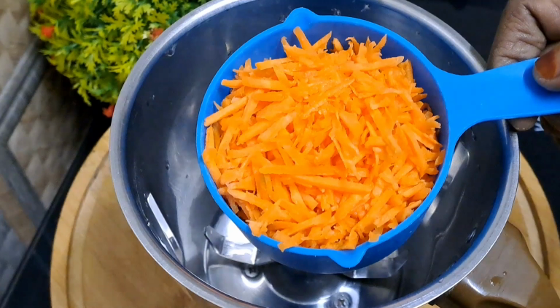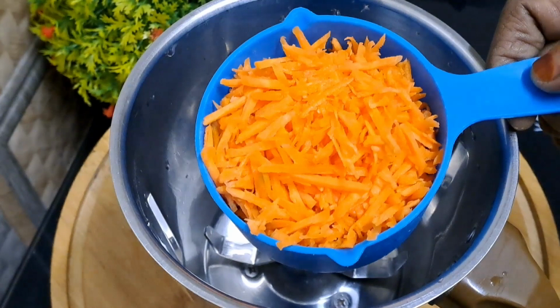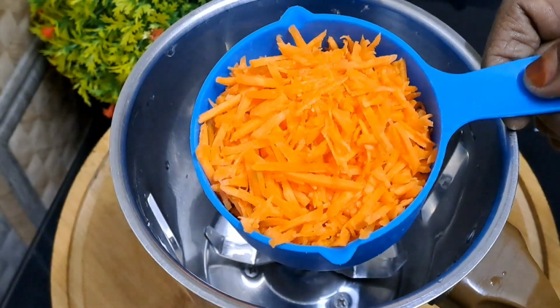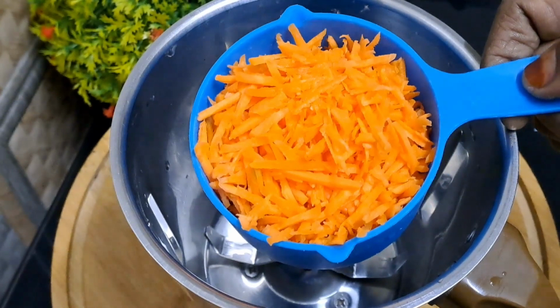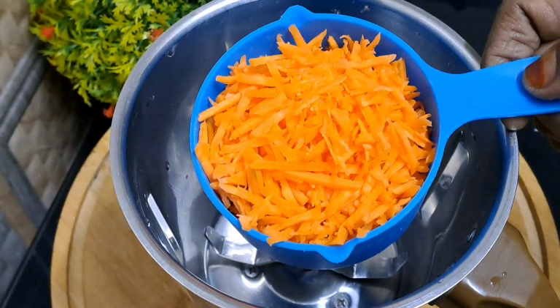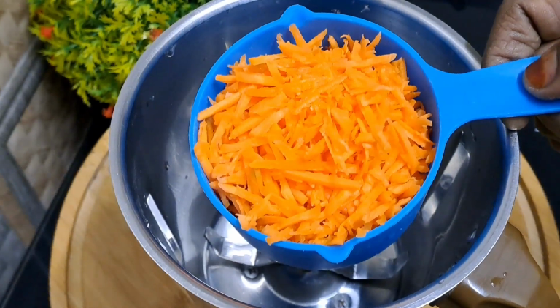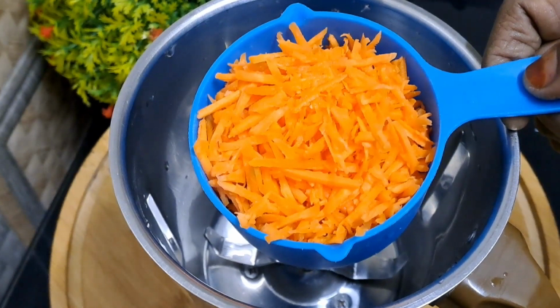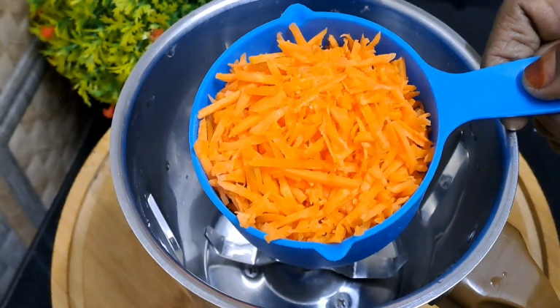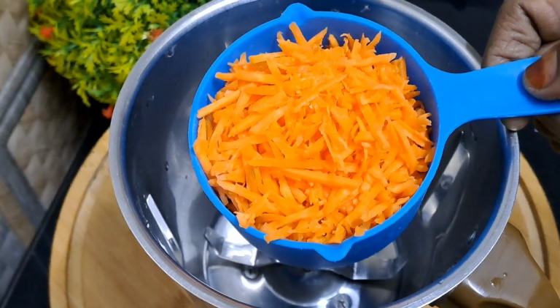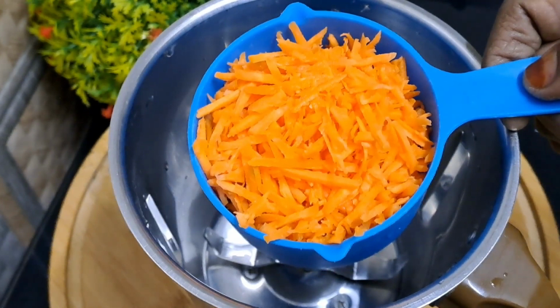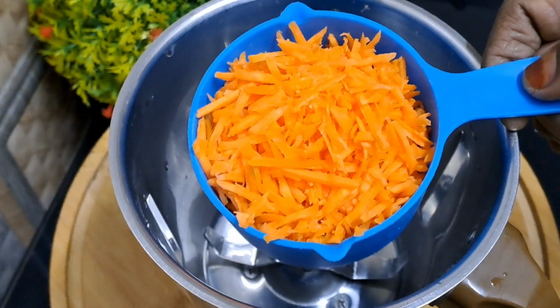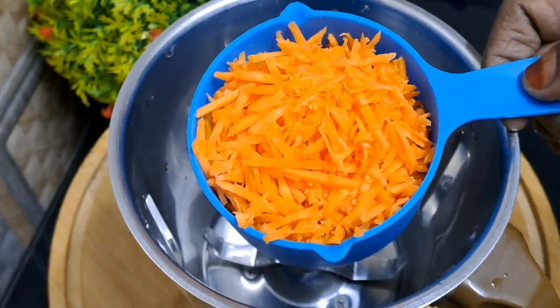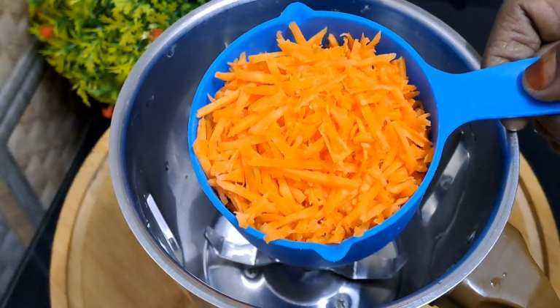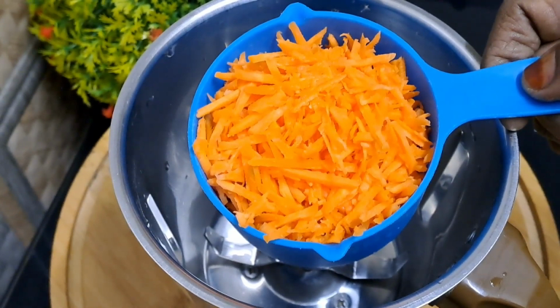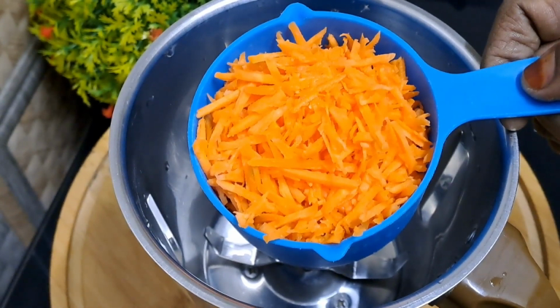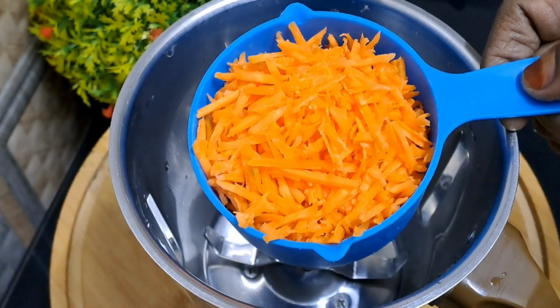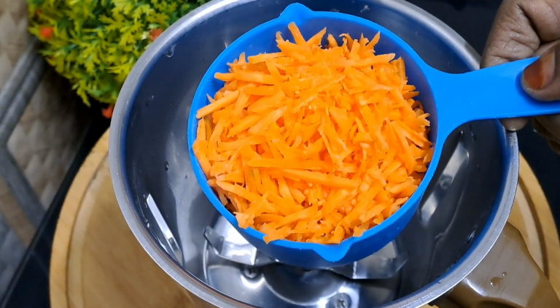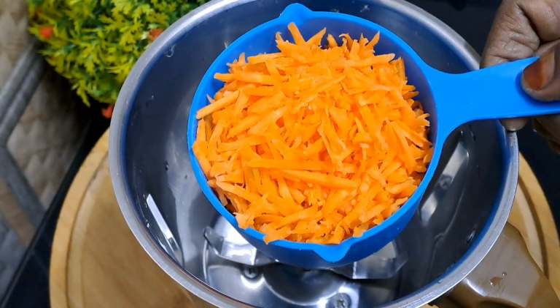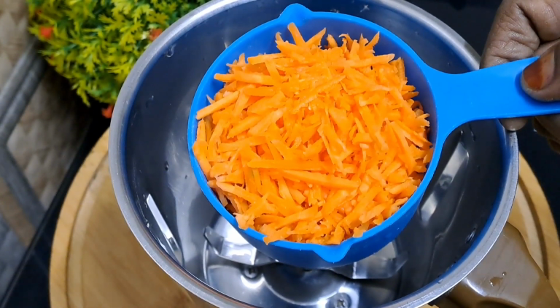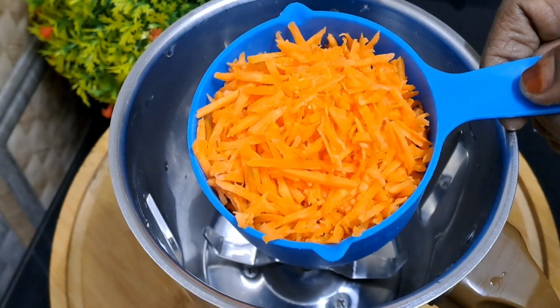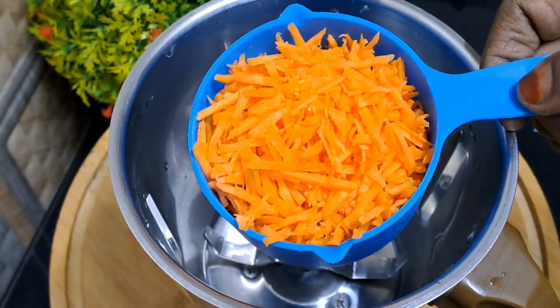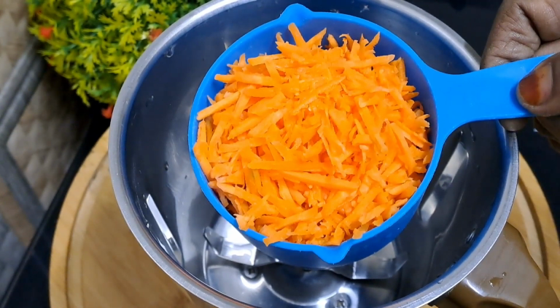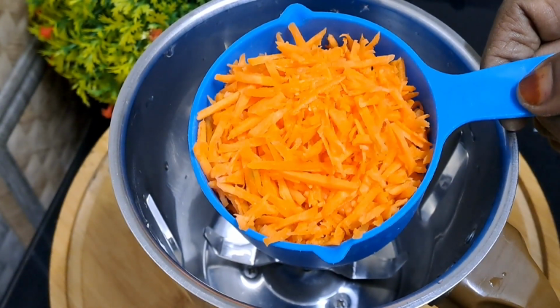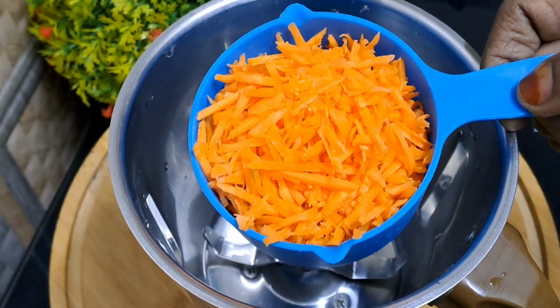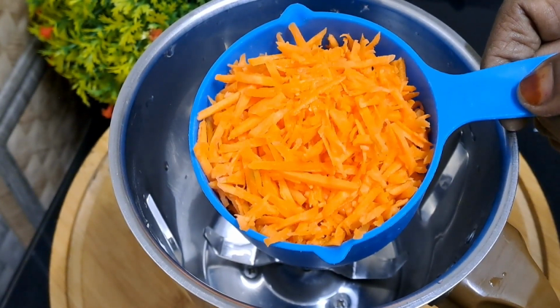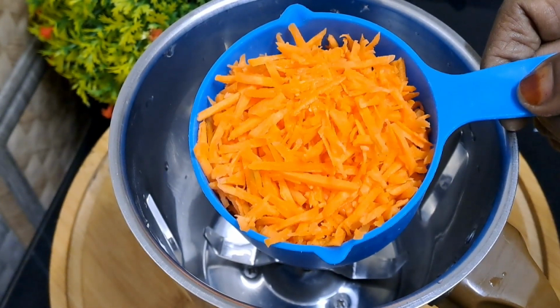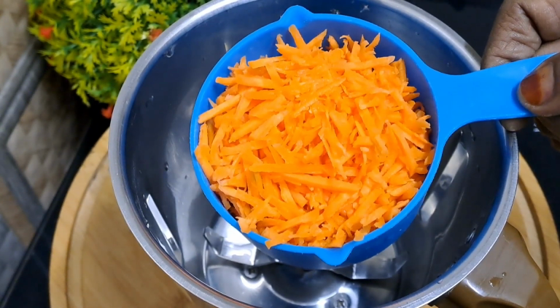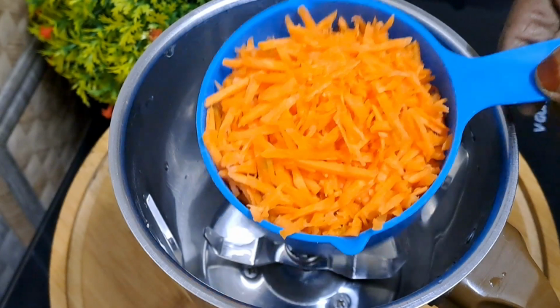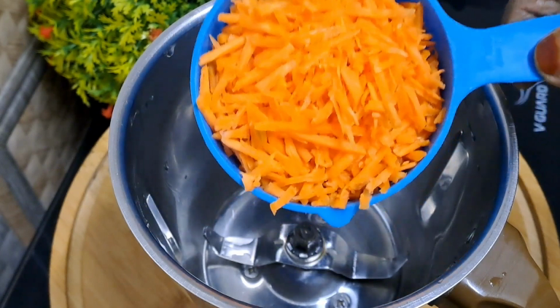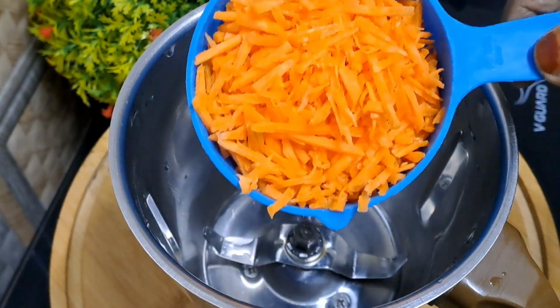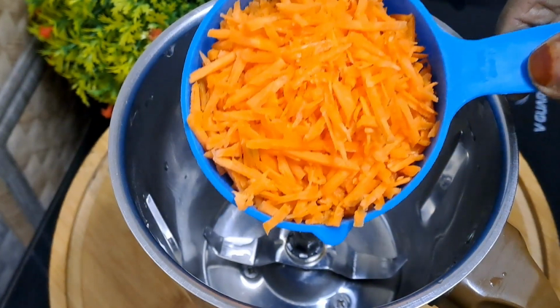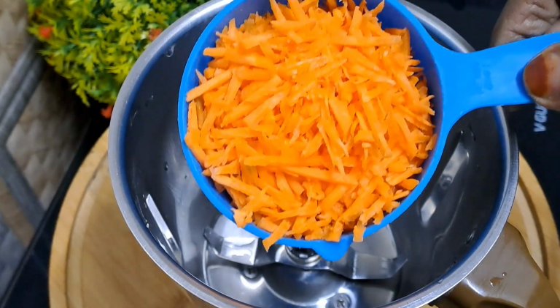Hi friends, Assalamualaikum. Welcome to Miki Jalata. Today we are doing a healthy juice recipe.